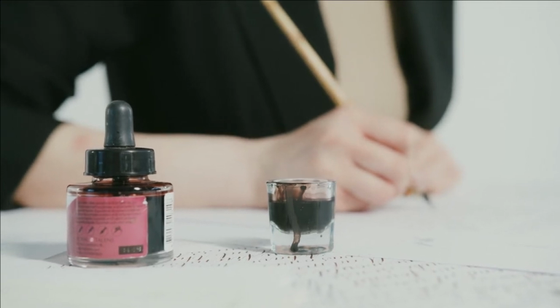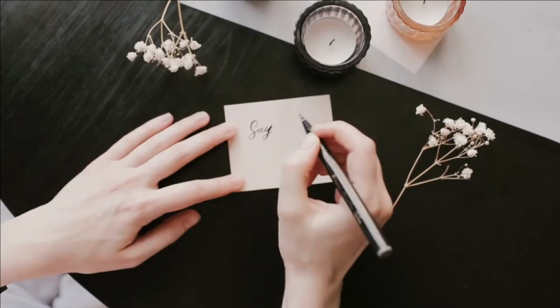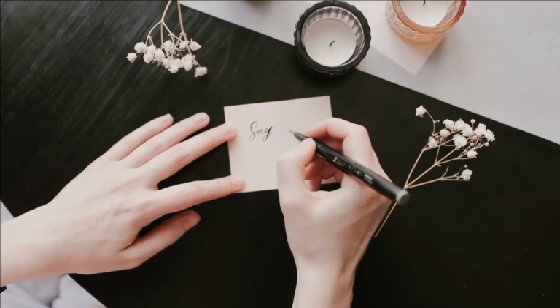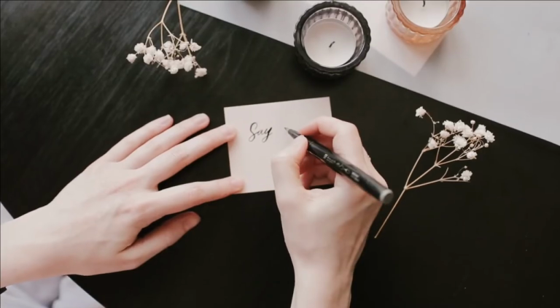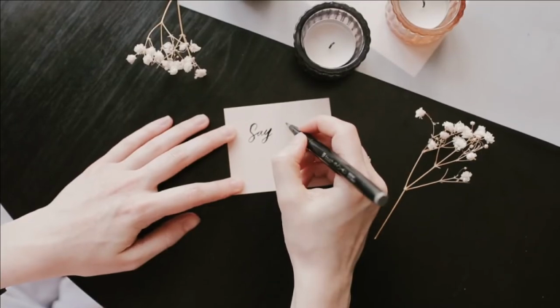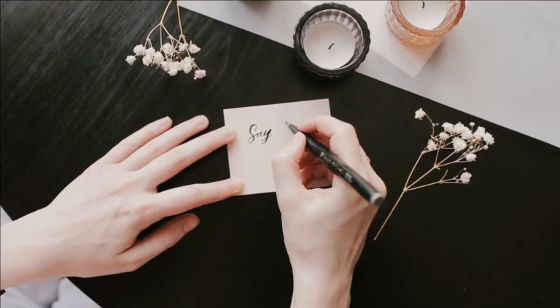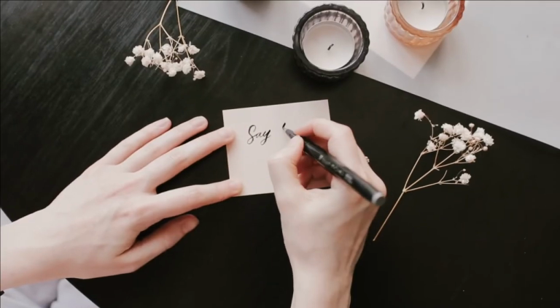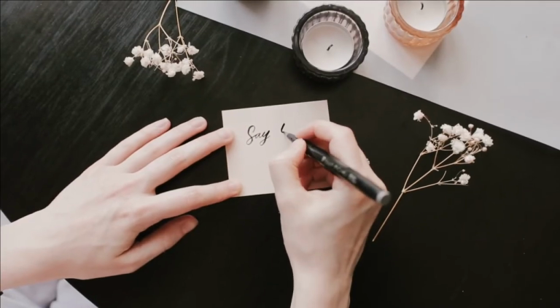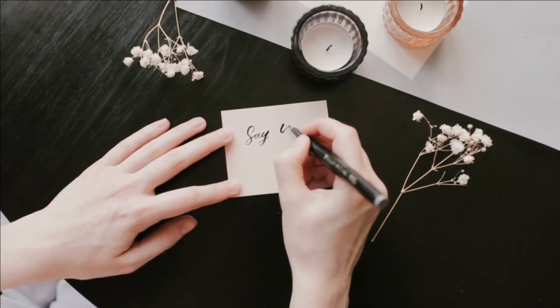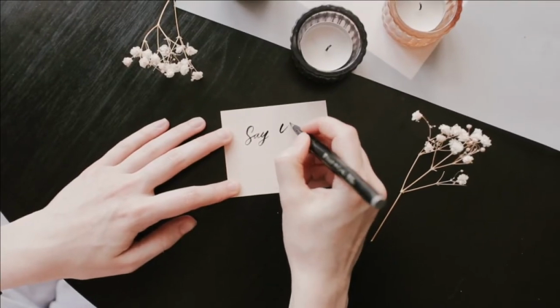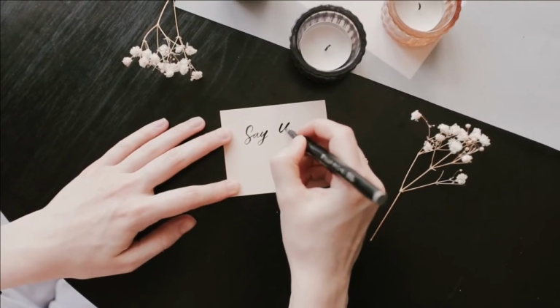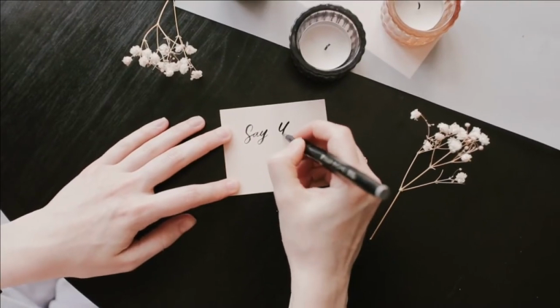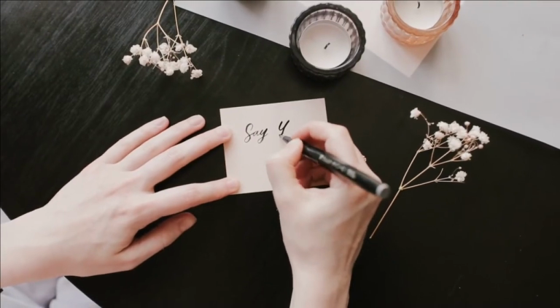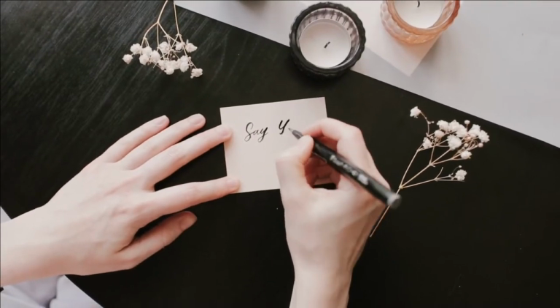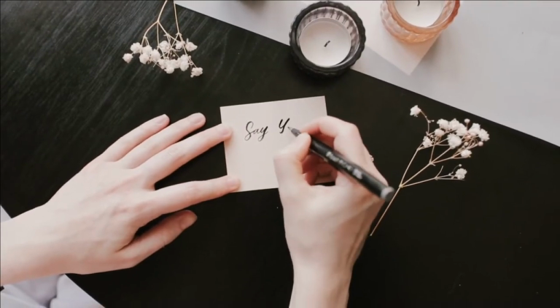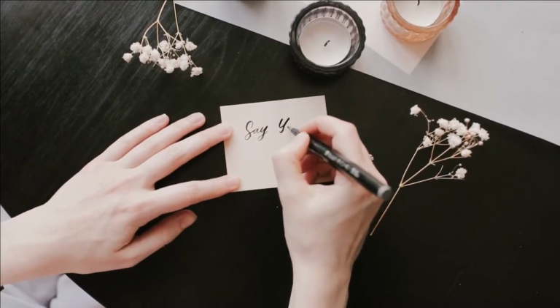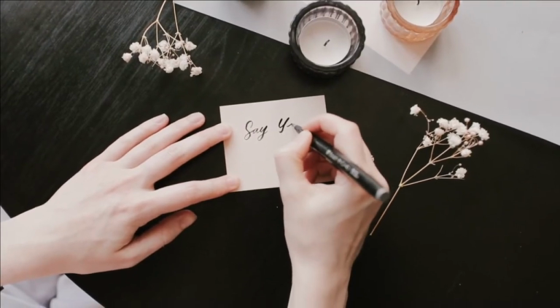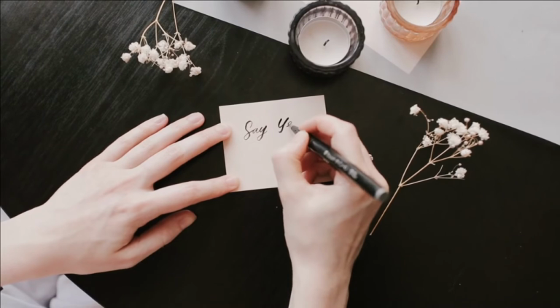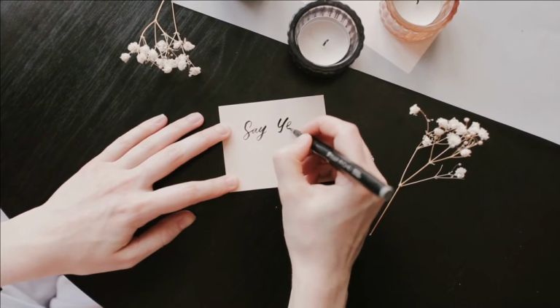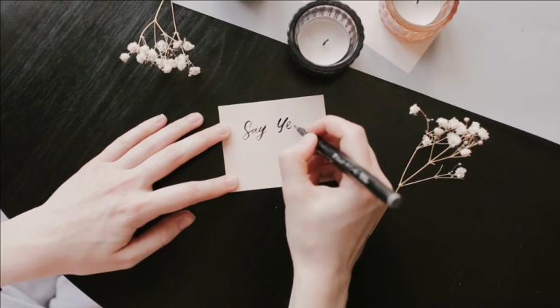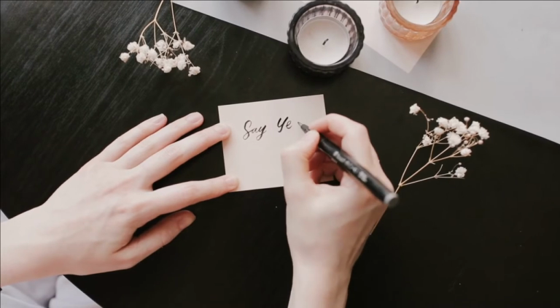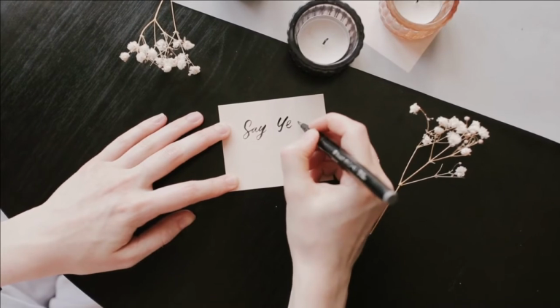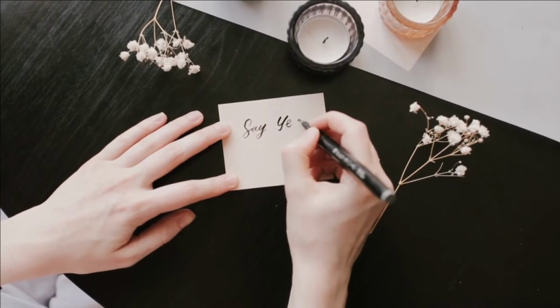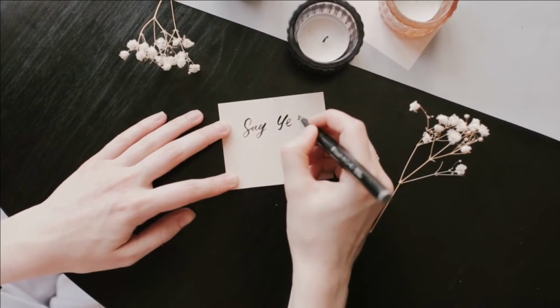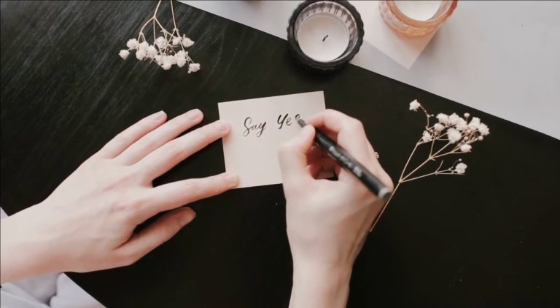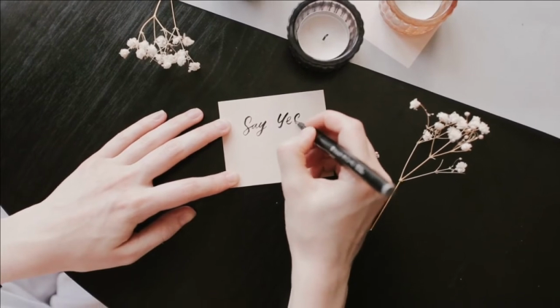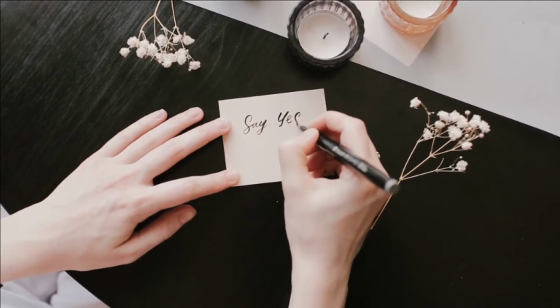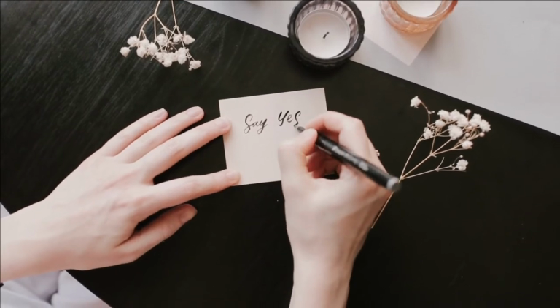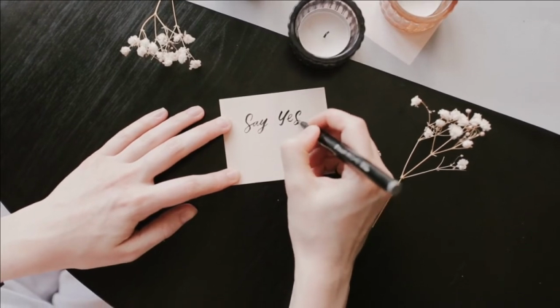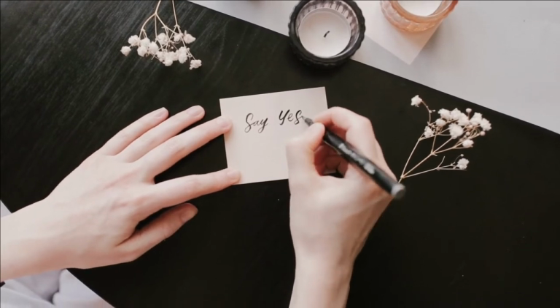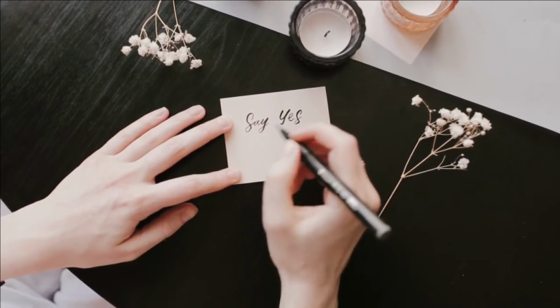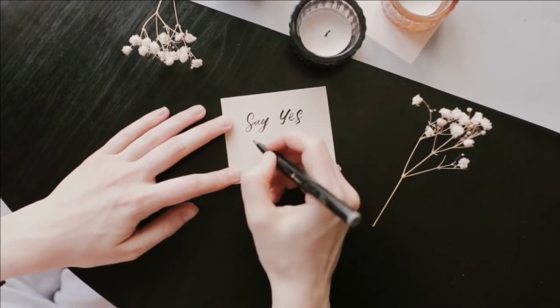The point of the day is to emphasize the beauty of writing with elegant tools and the joy of creative writing in style.